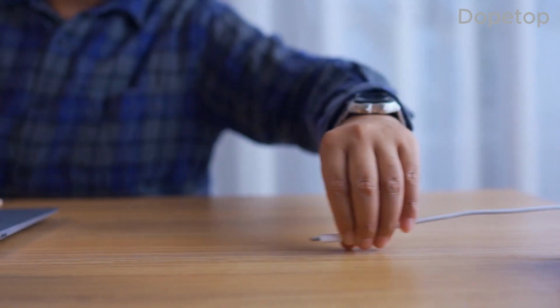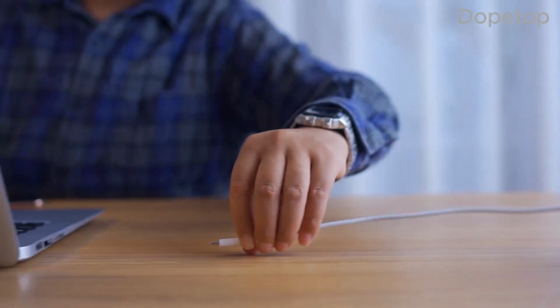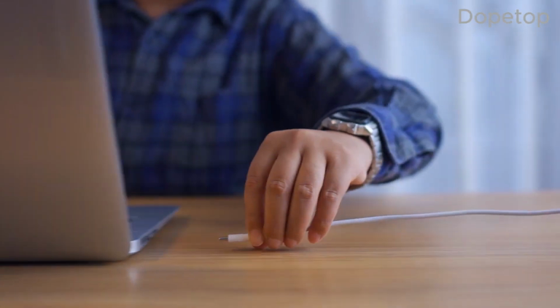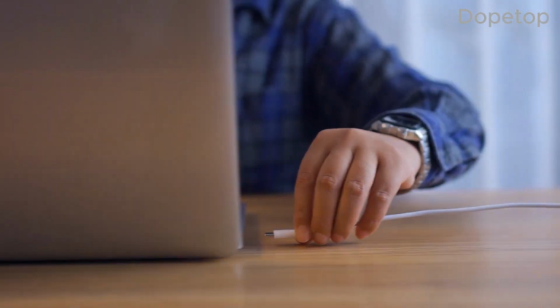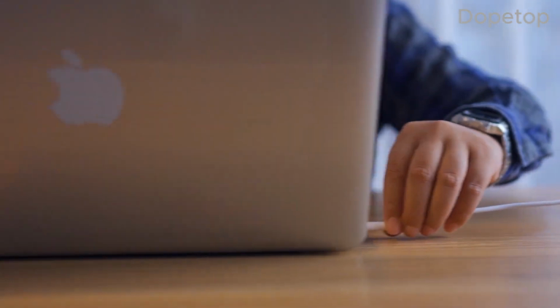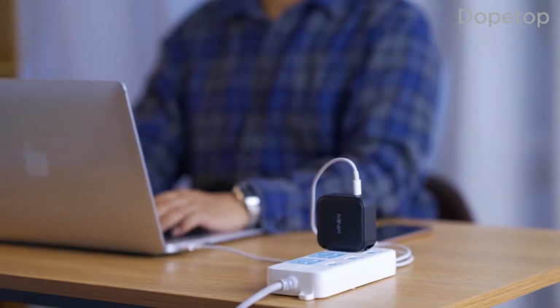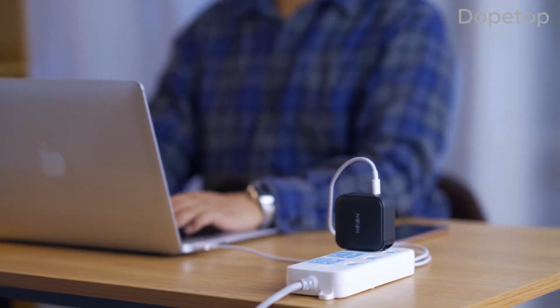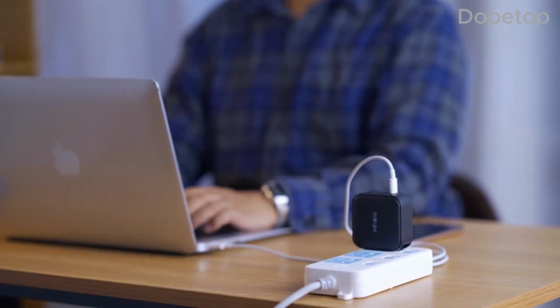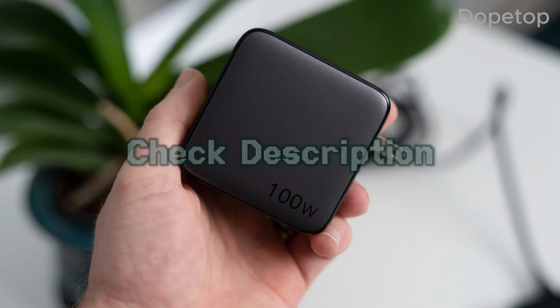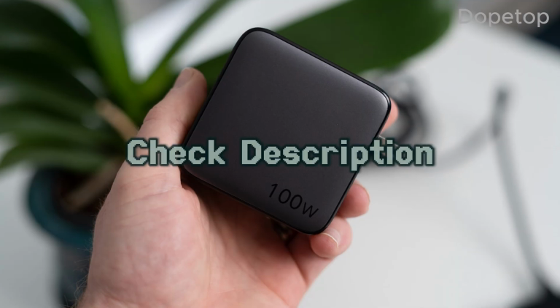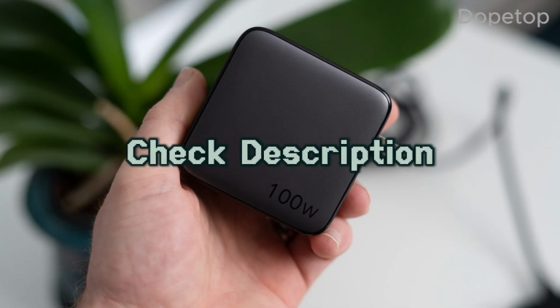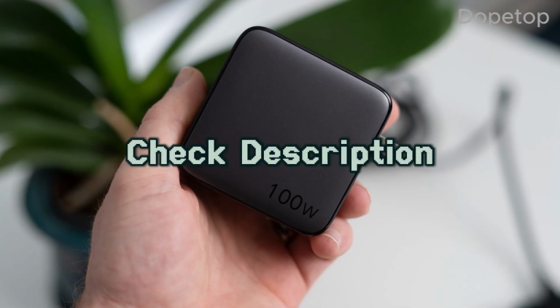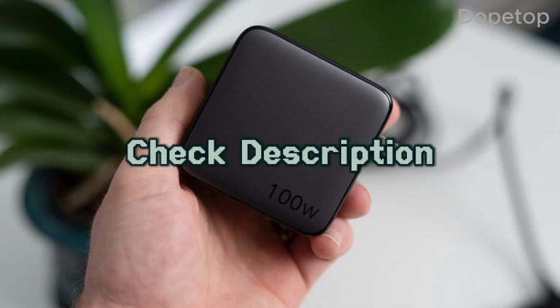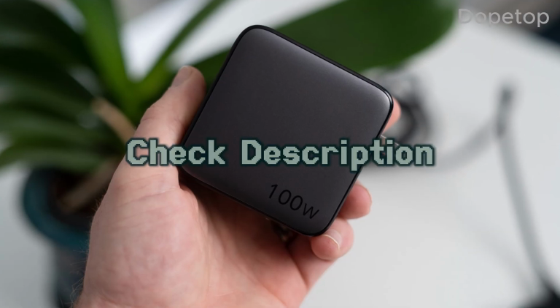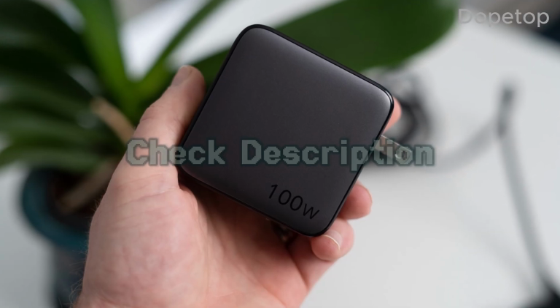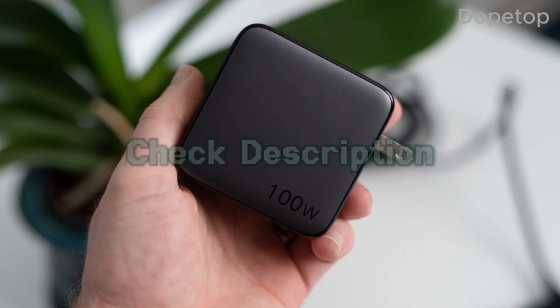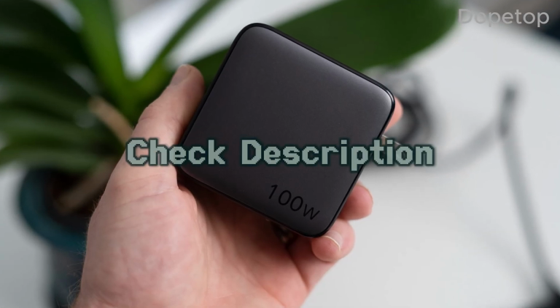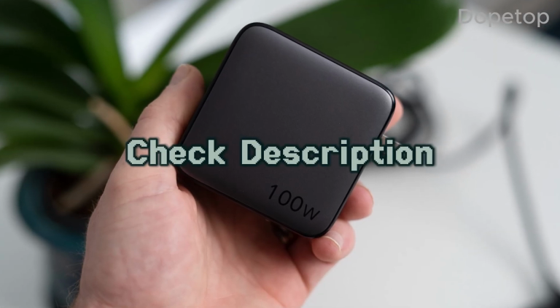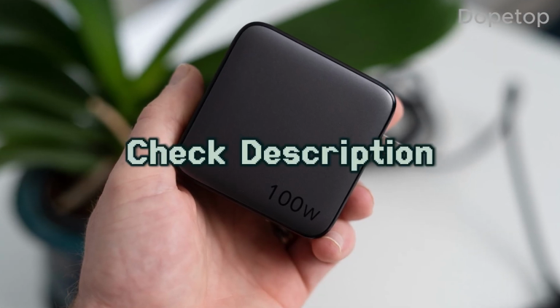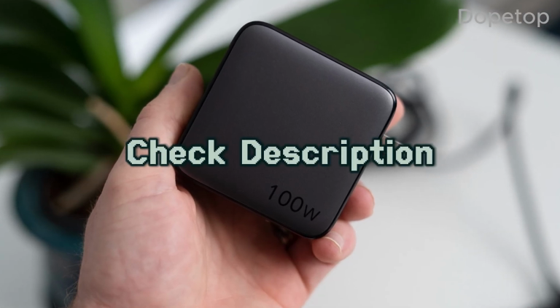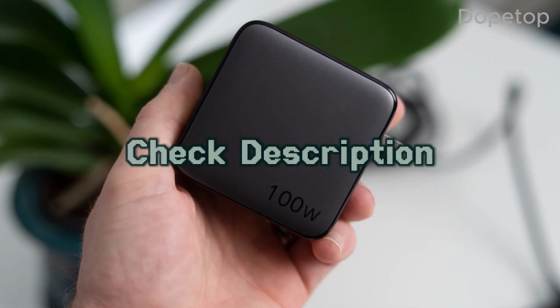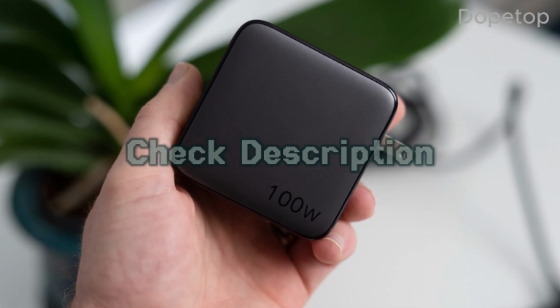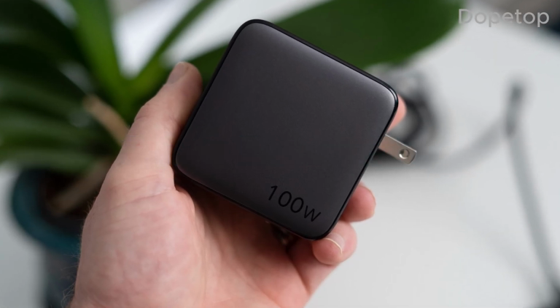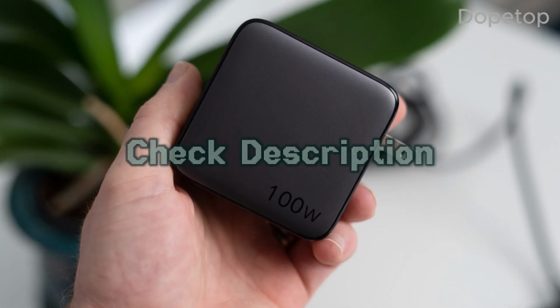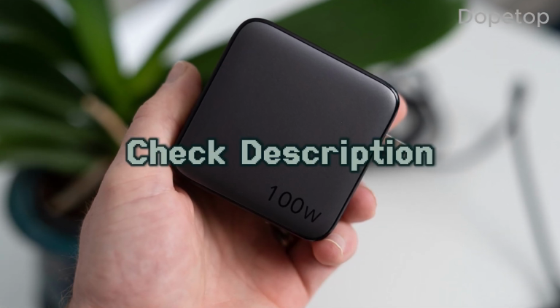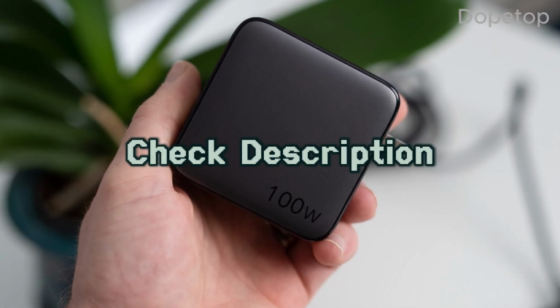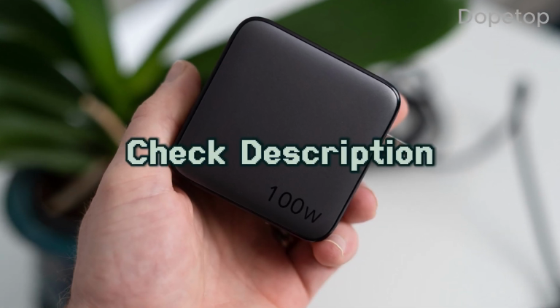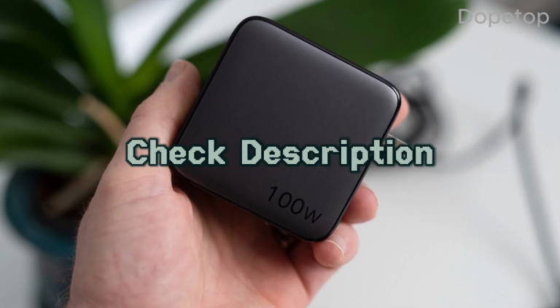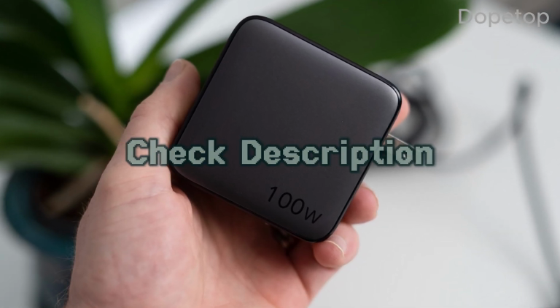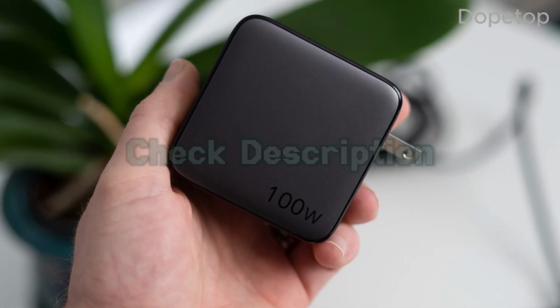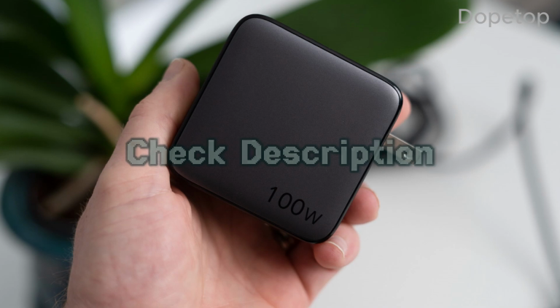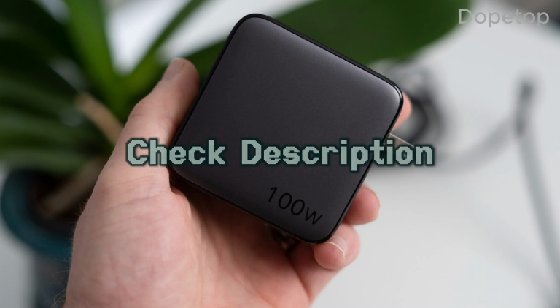For more information, we've included links in the description box down below, which are updated for the best prices.